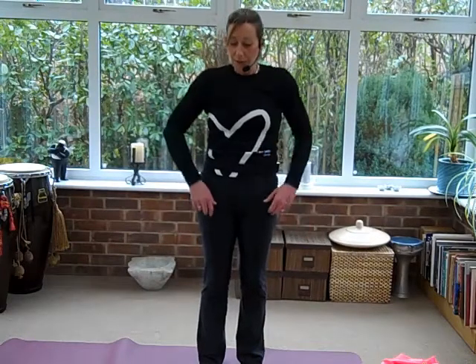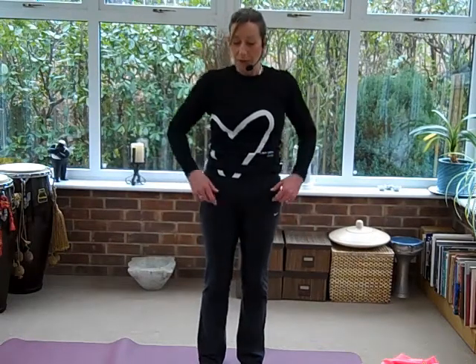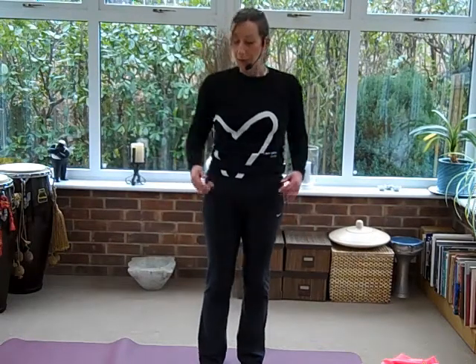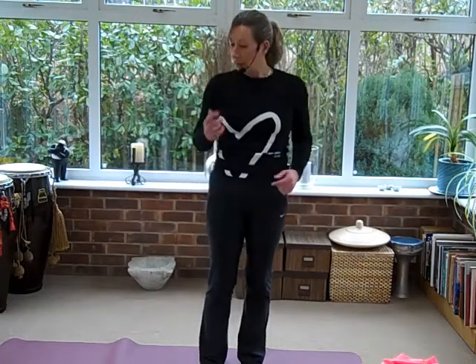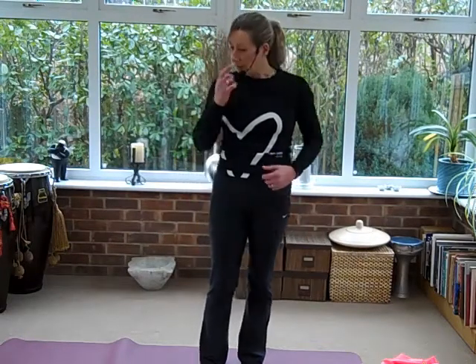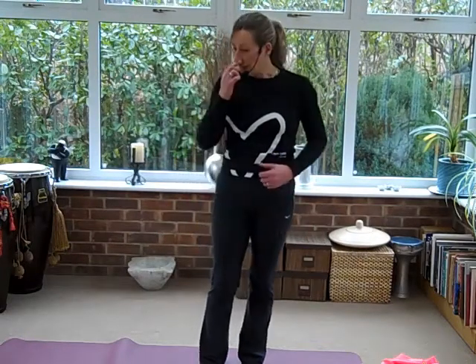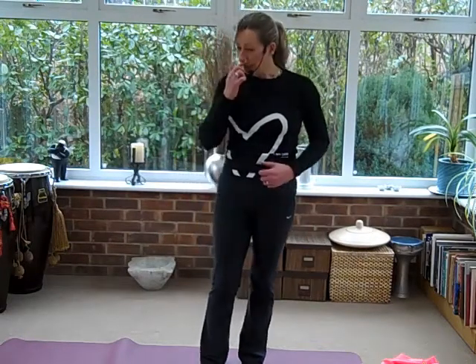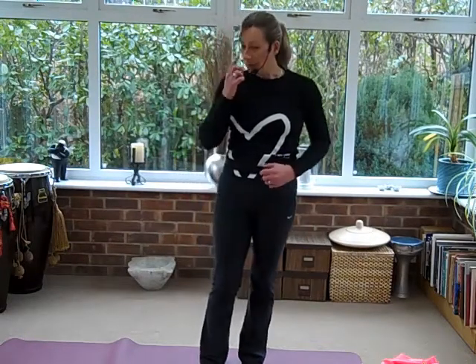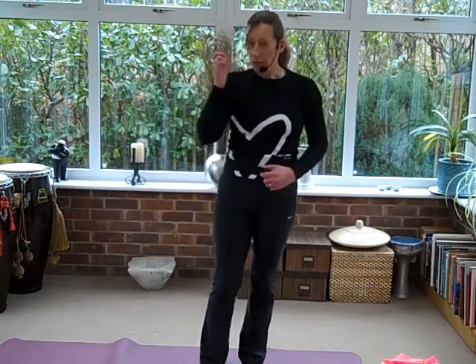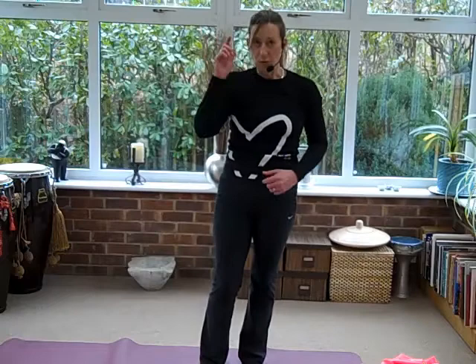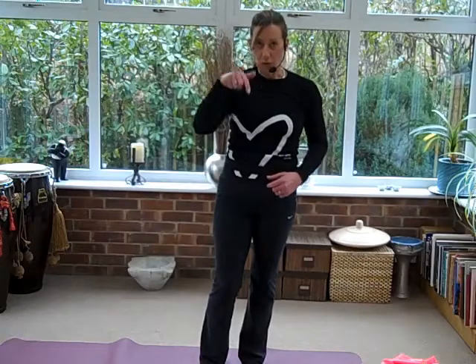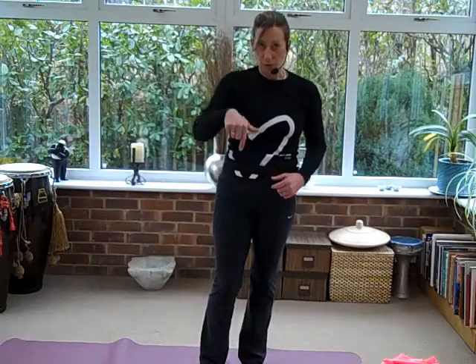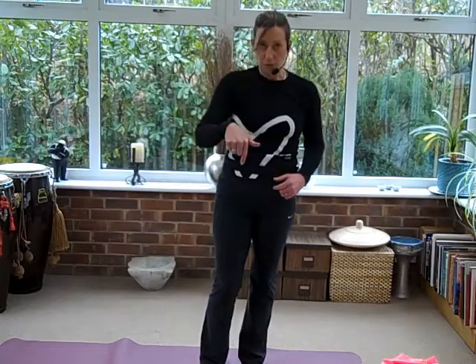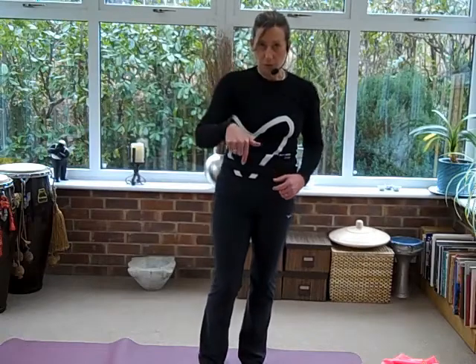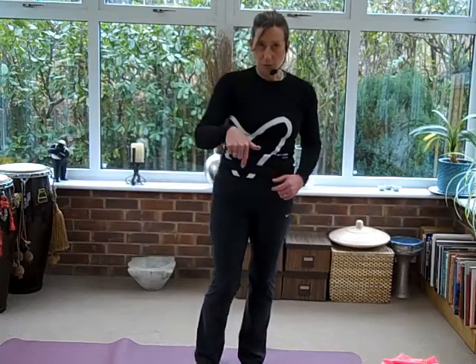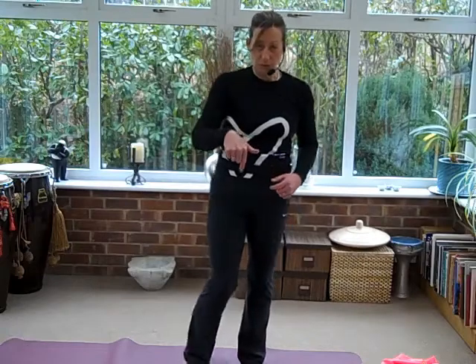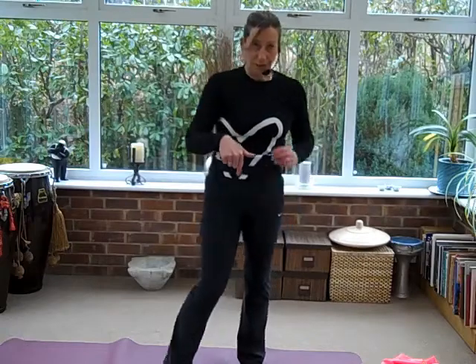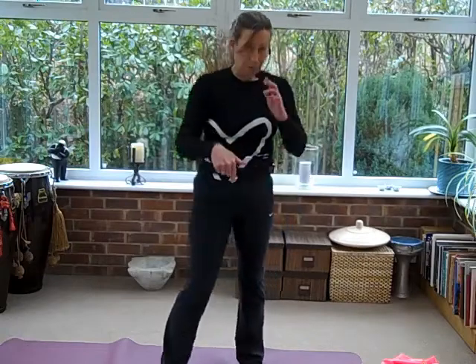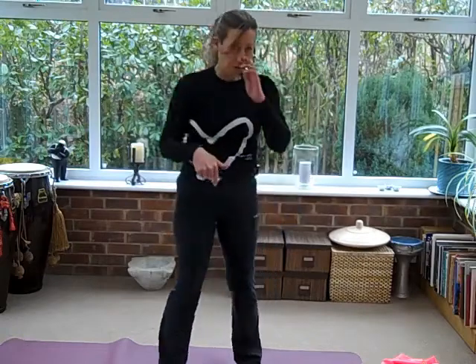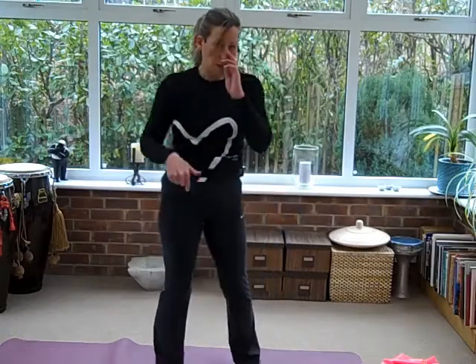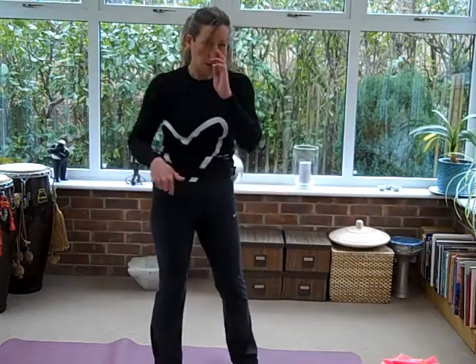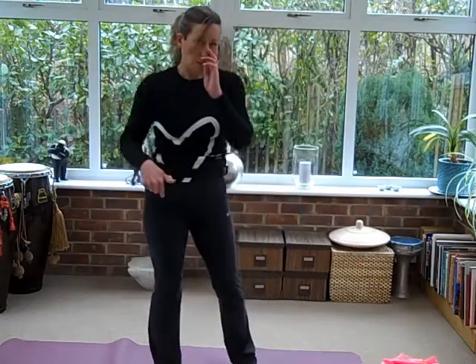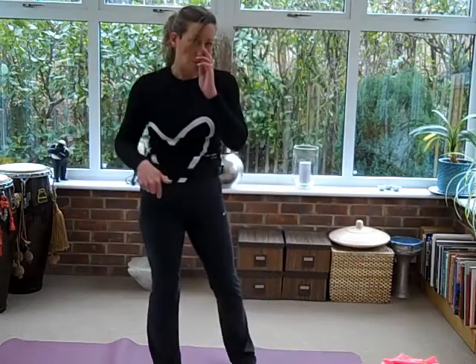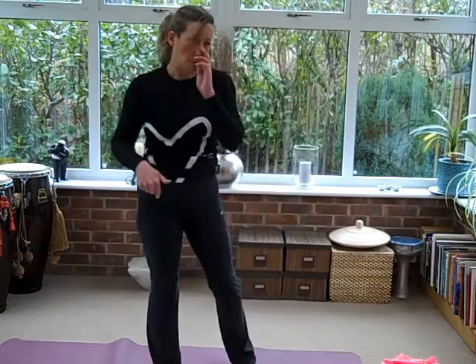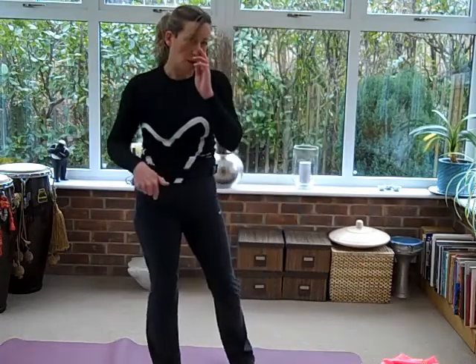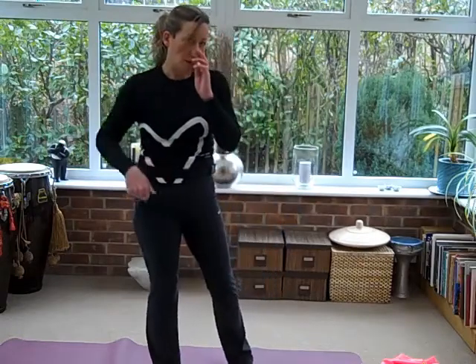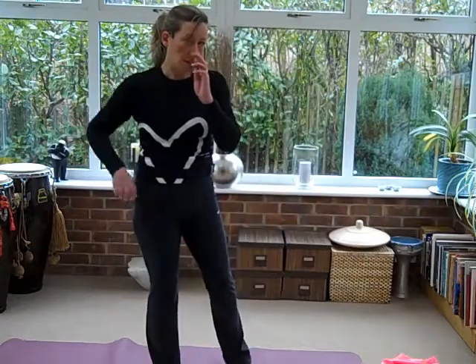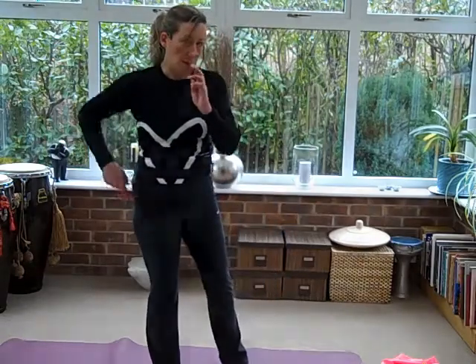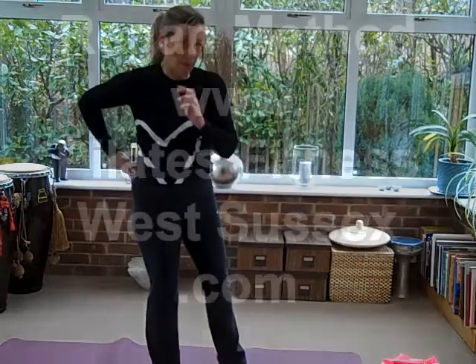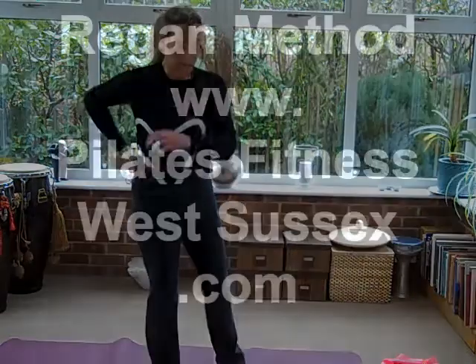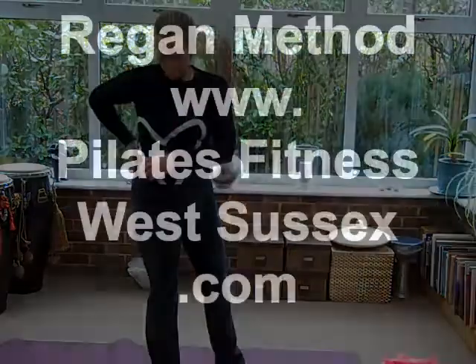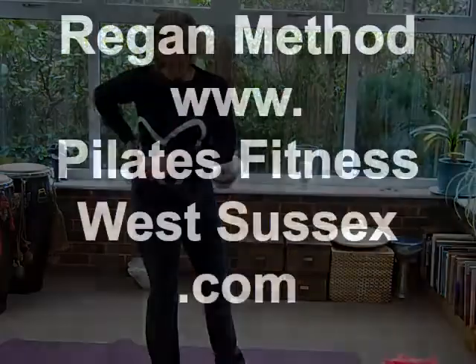So let's come down onto all fours and we're just going to carry on mobilising our spine.